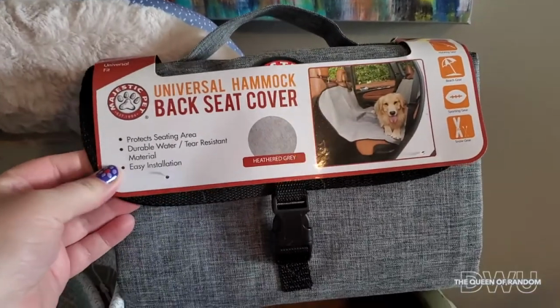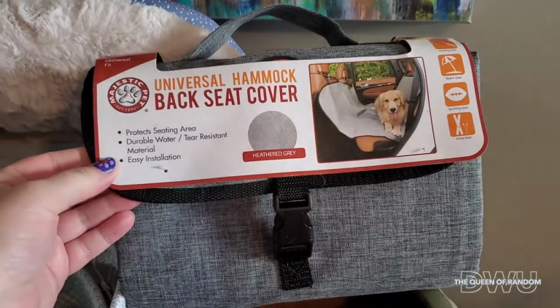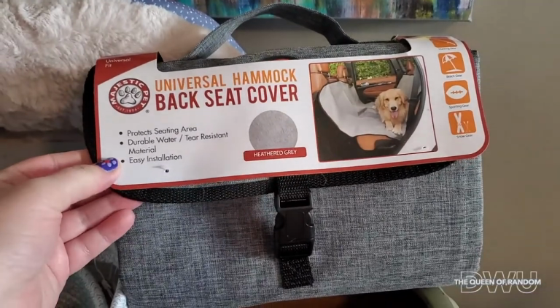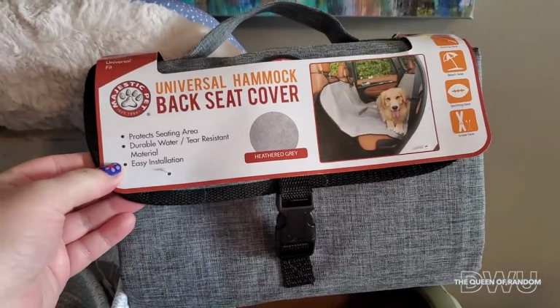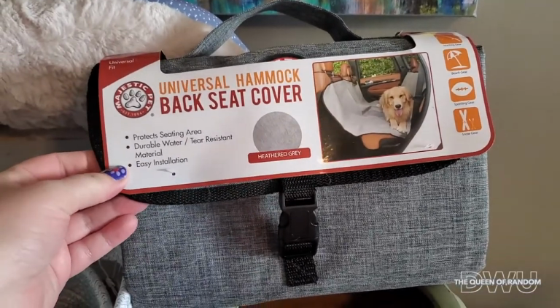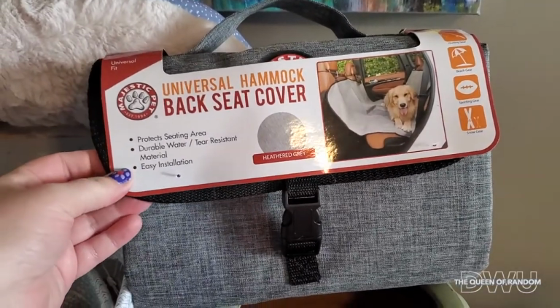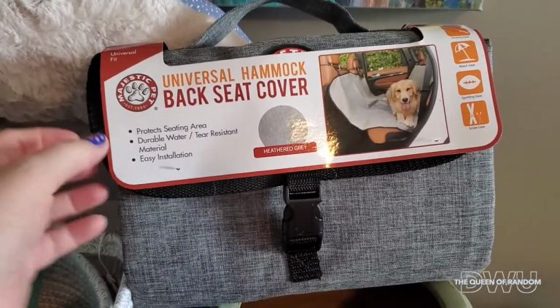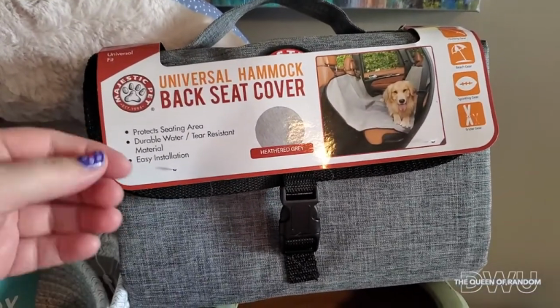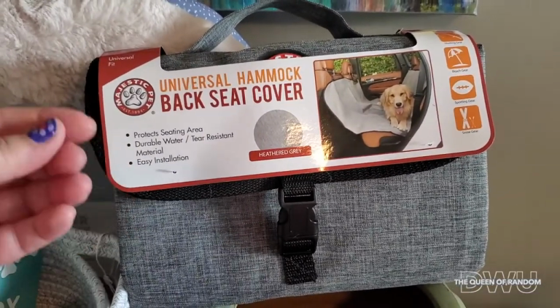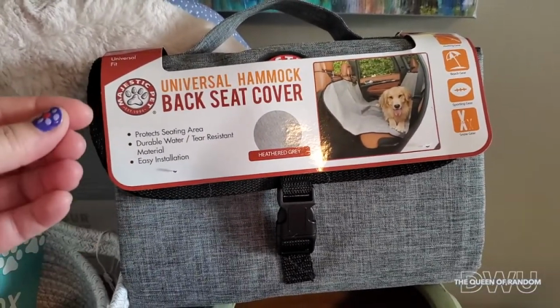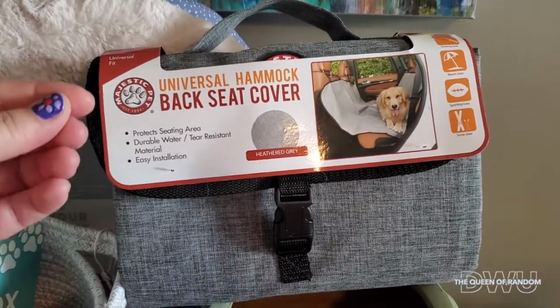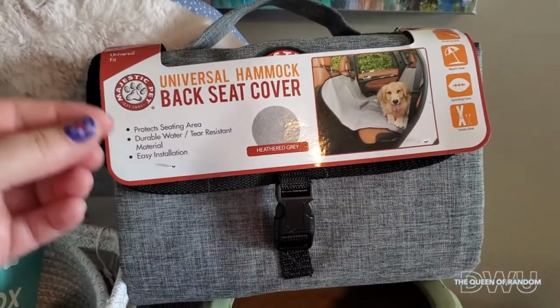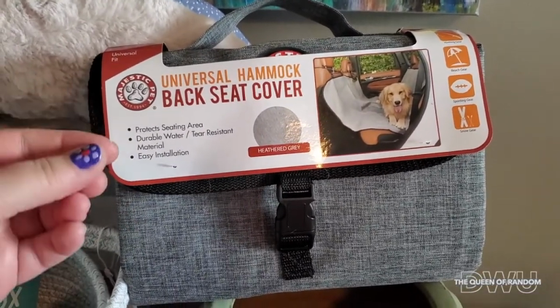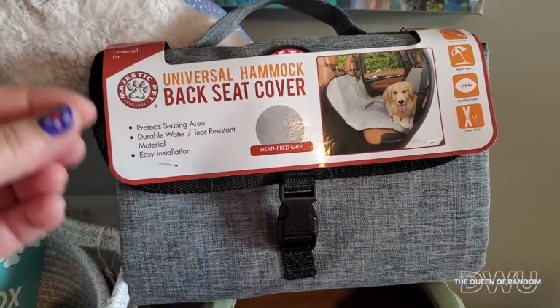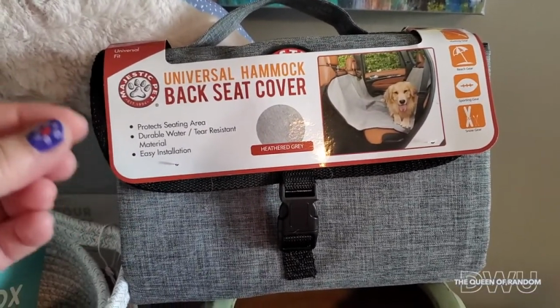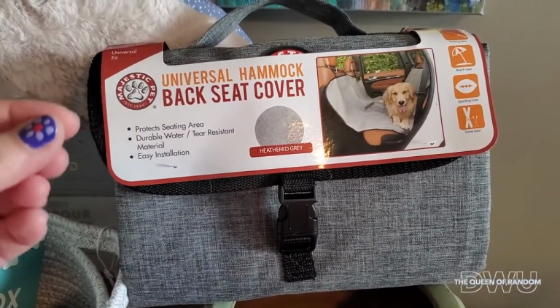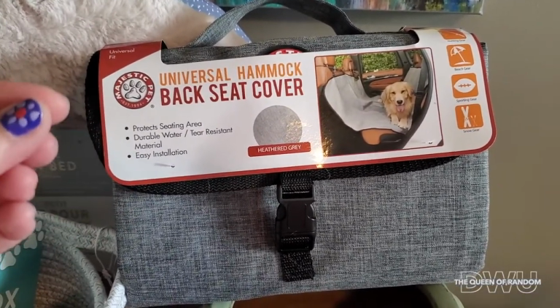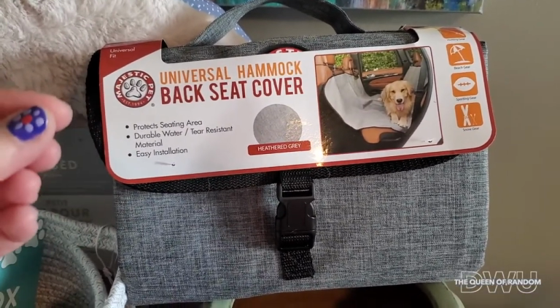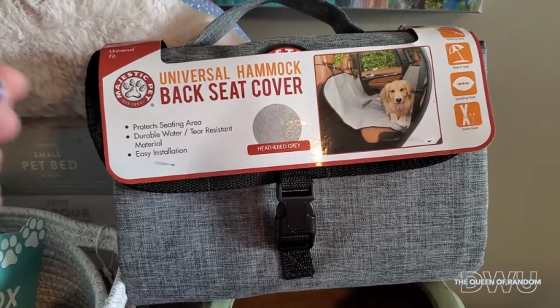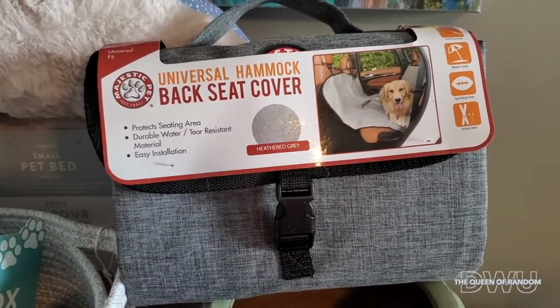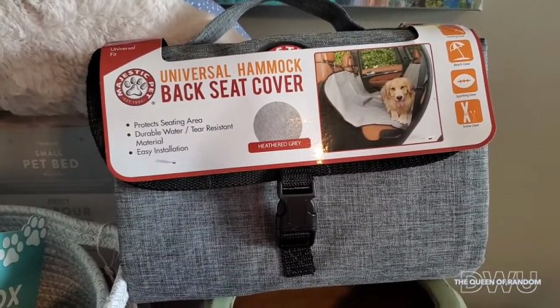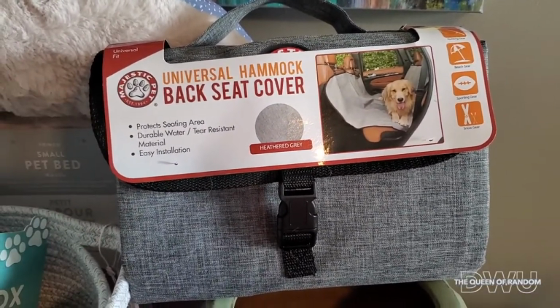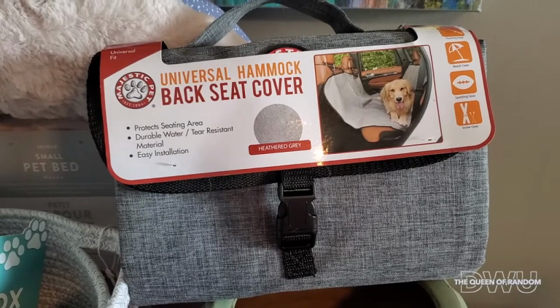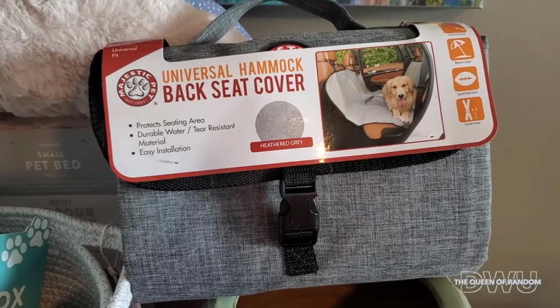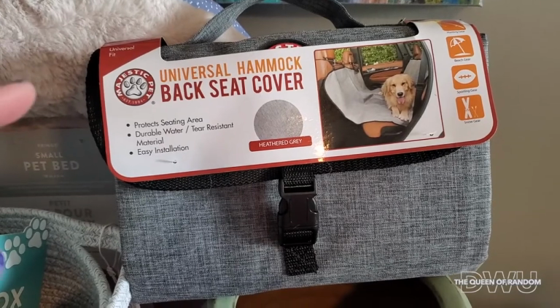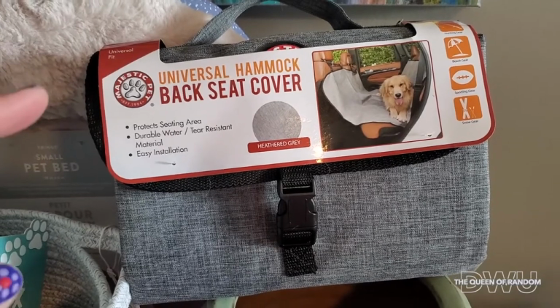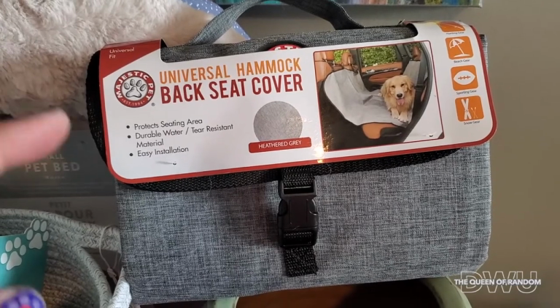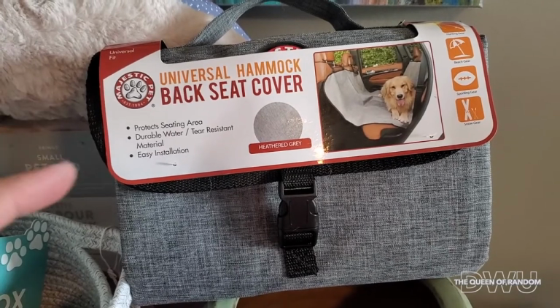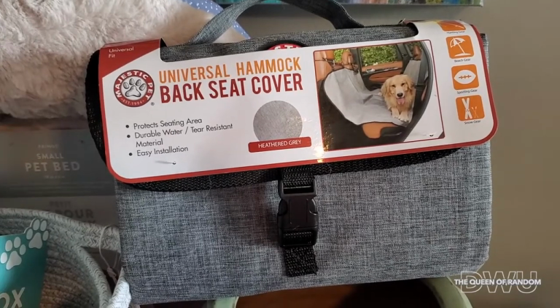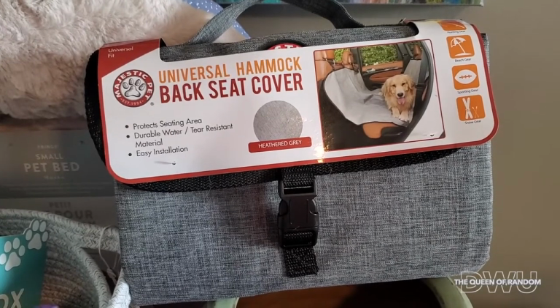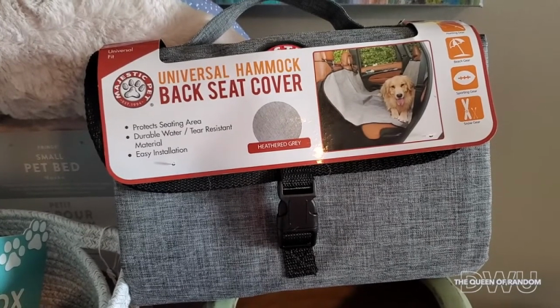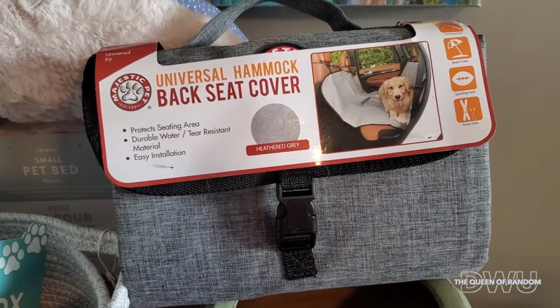I did pick this up at Home Sense. I'll see if I can find the same product on Amazon — if I can, I'll link it down below.